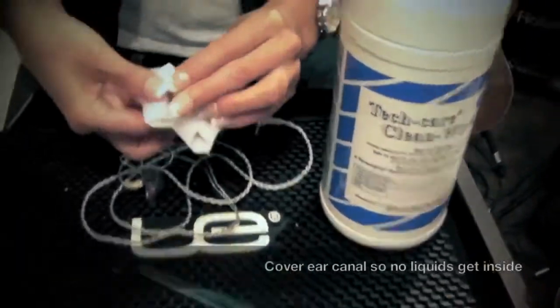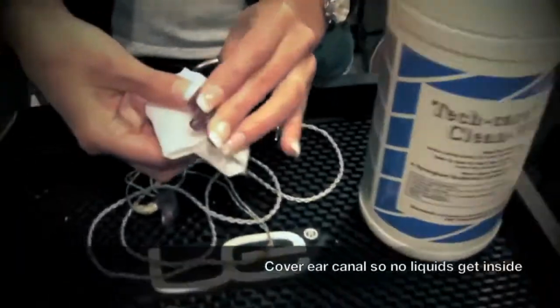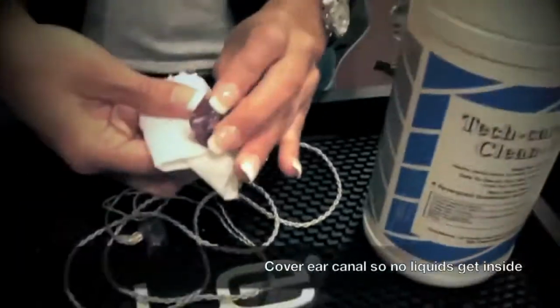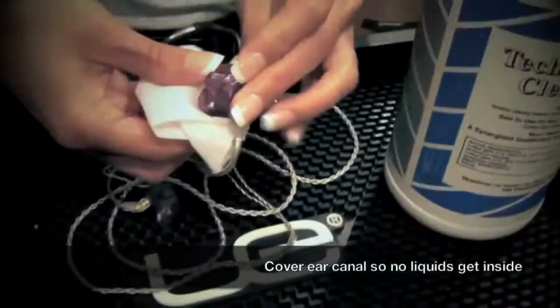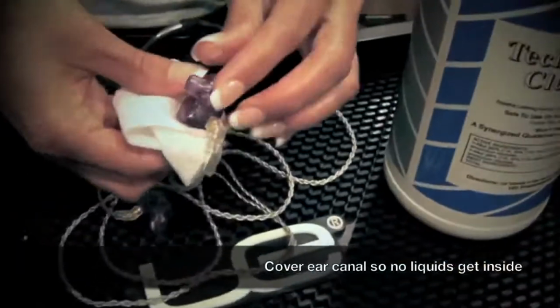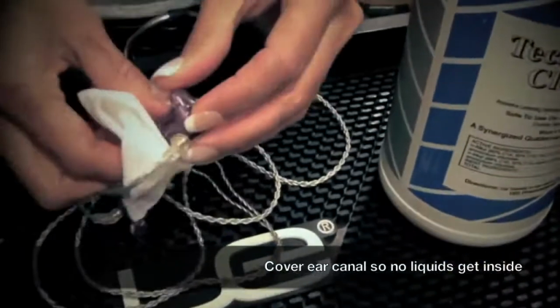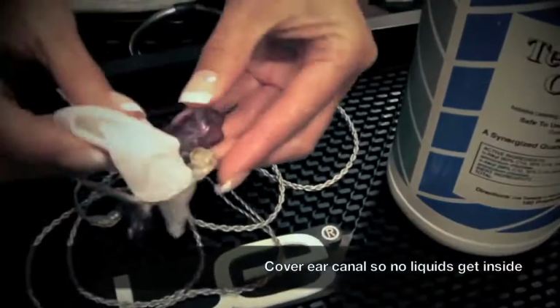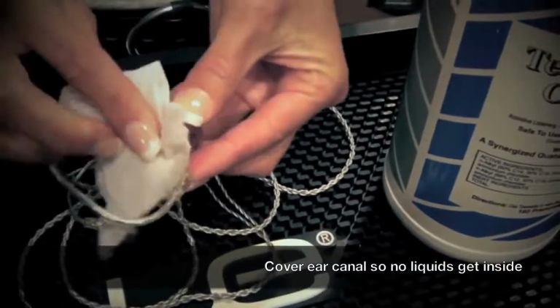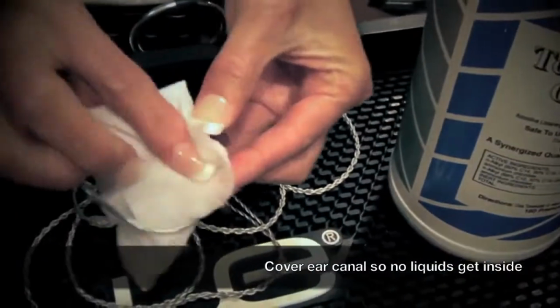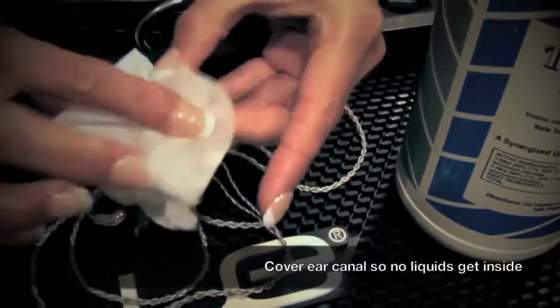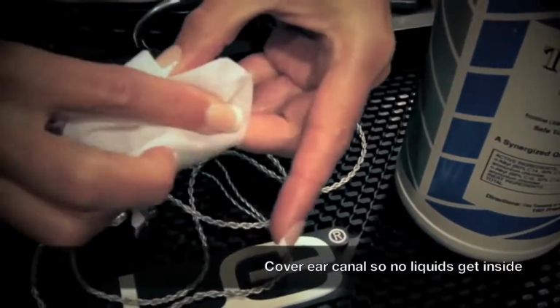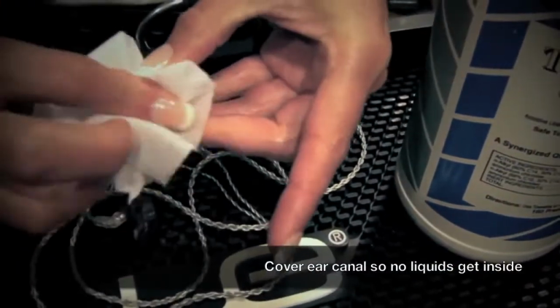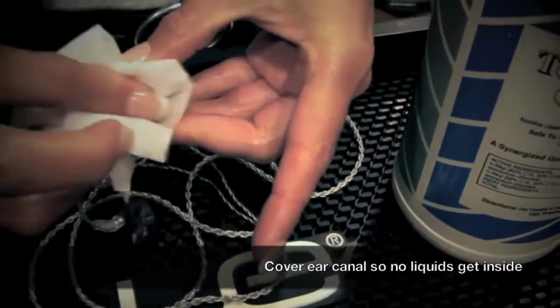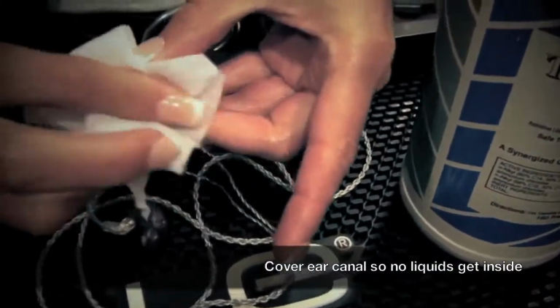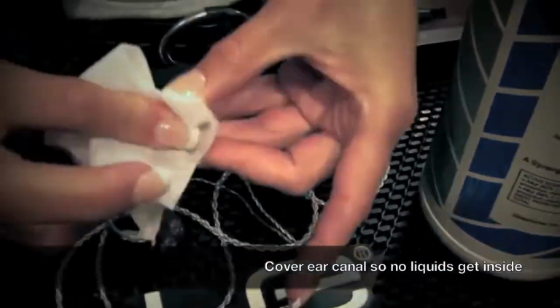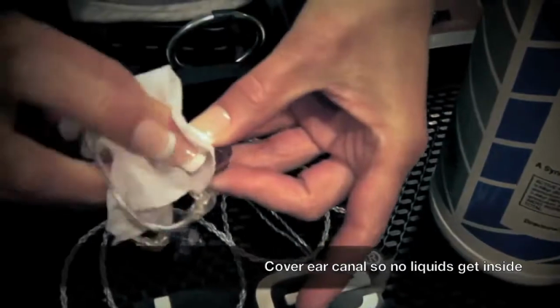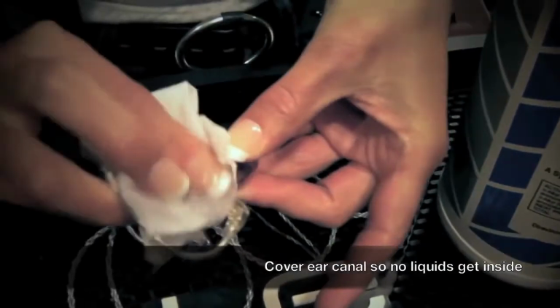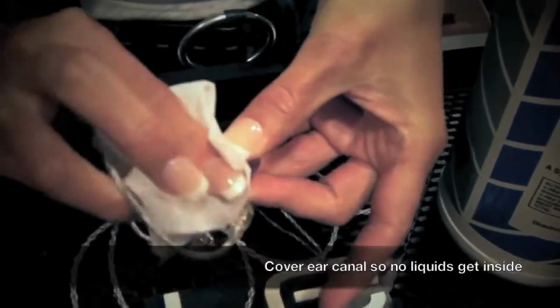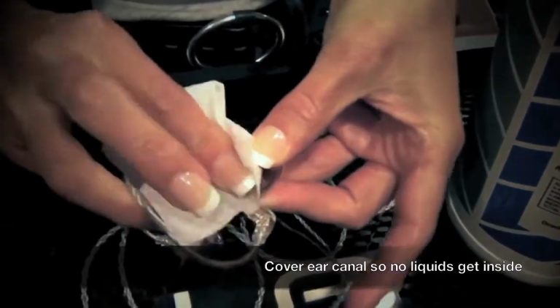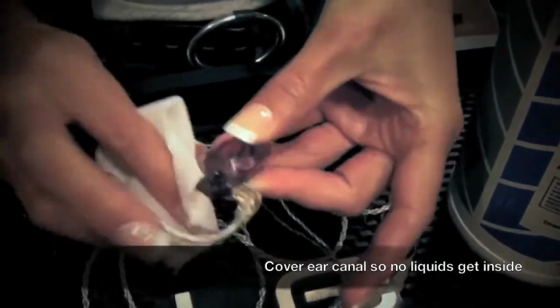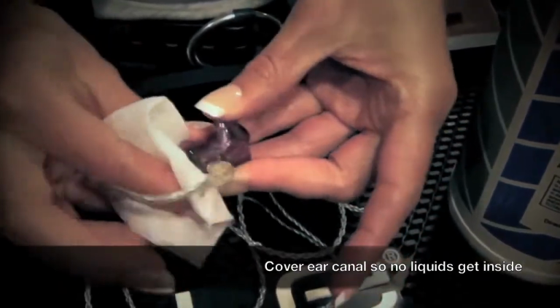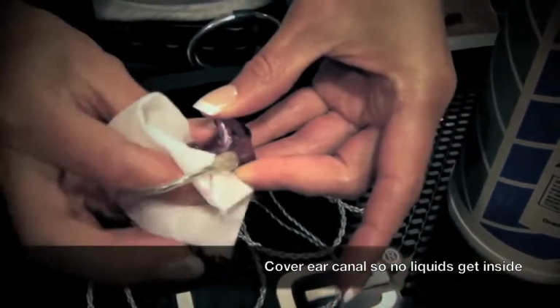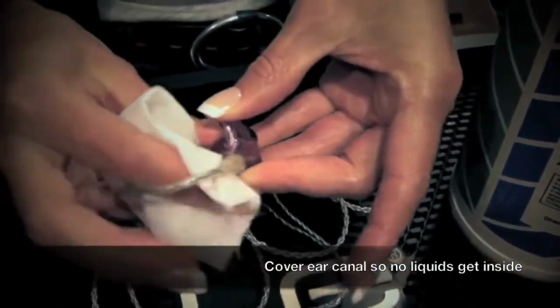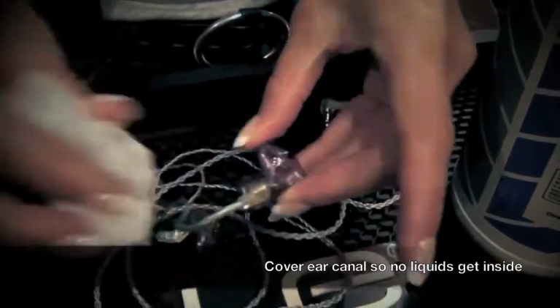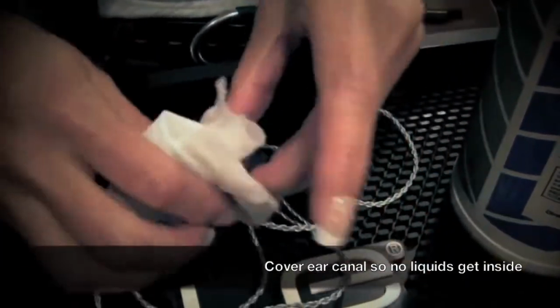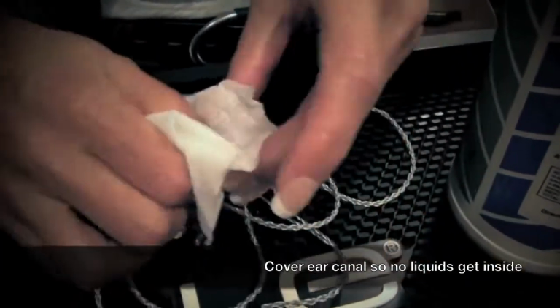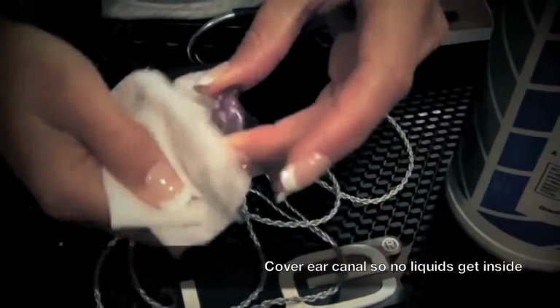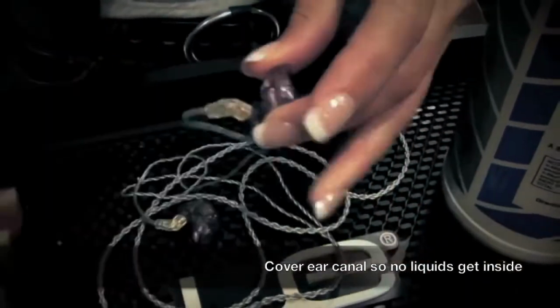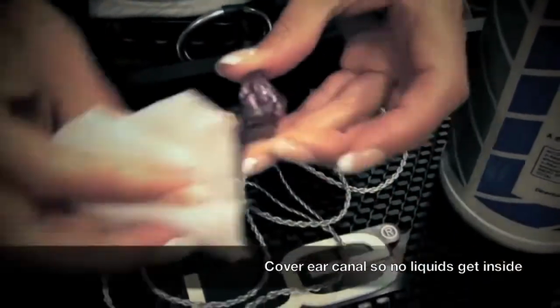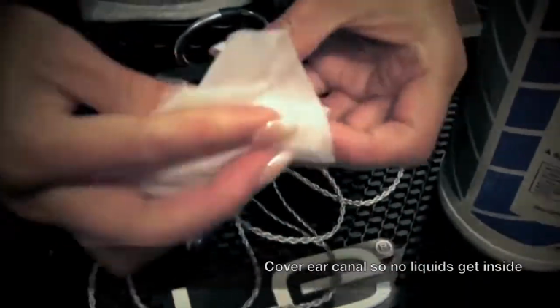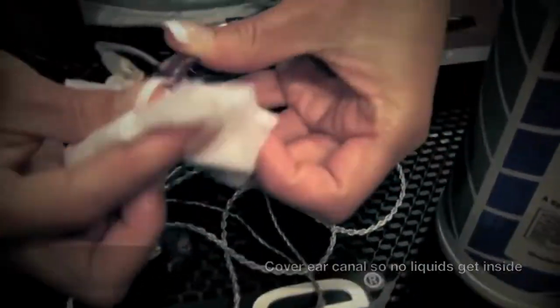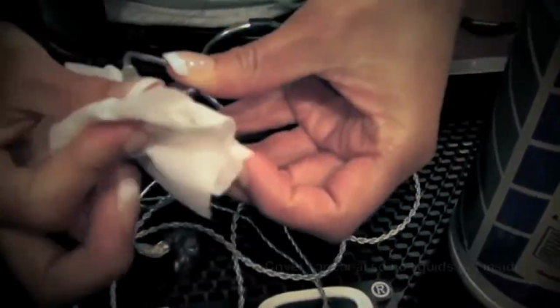Please make sure to cover the canal when cleaning your ears to ensure no liquids get inside.